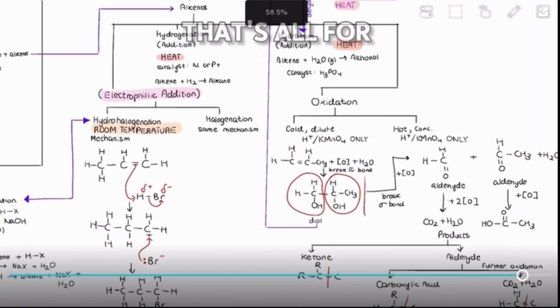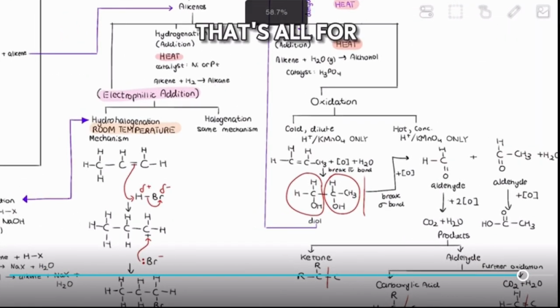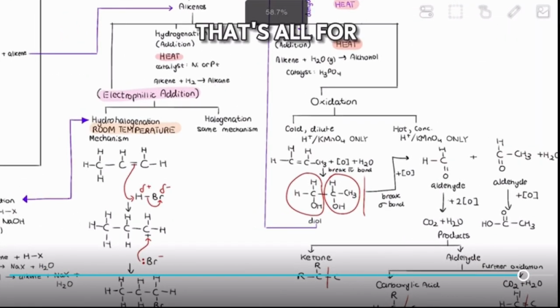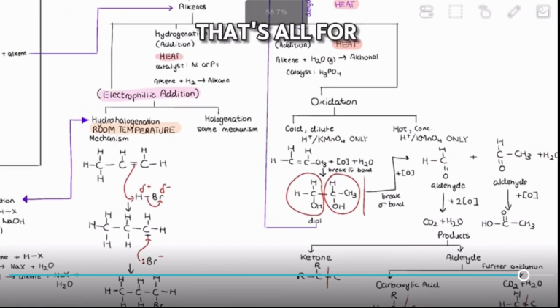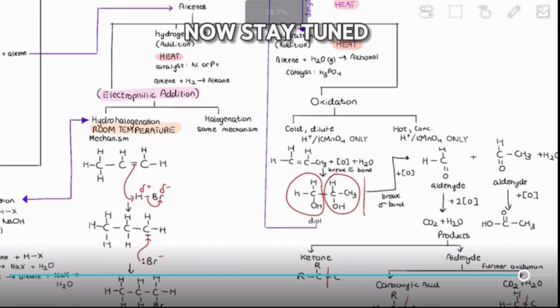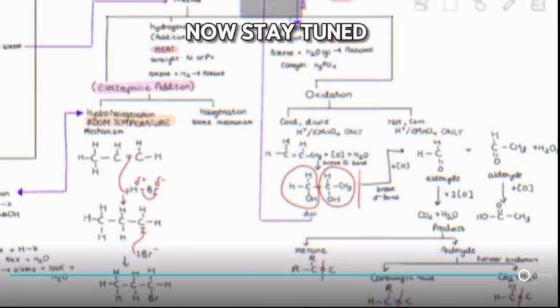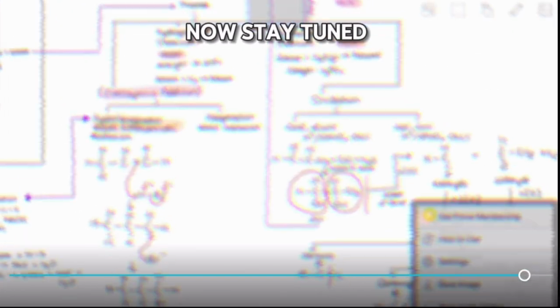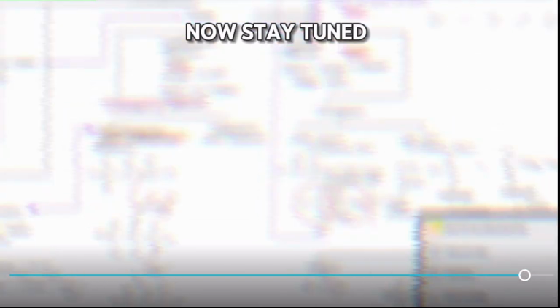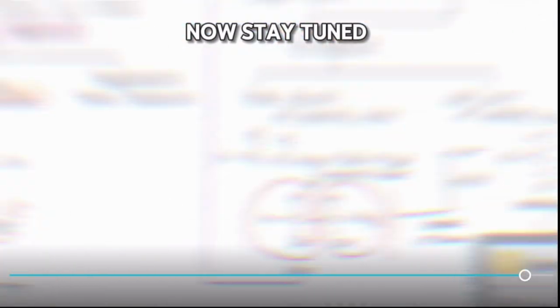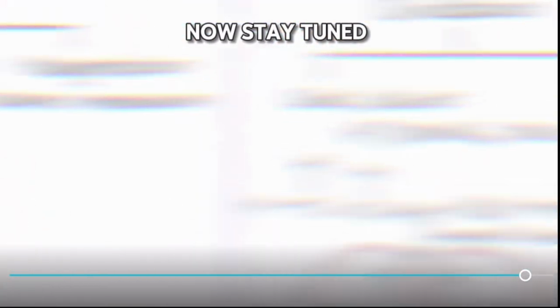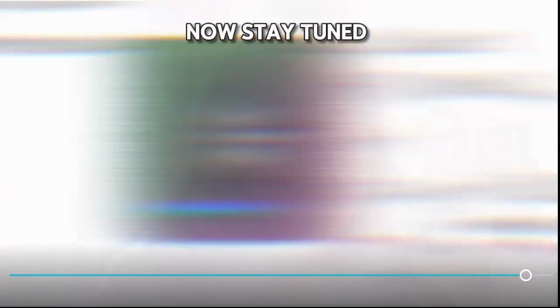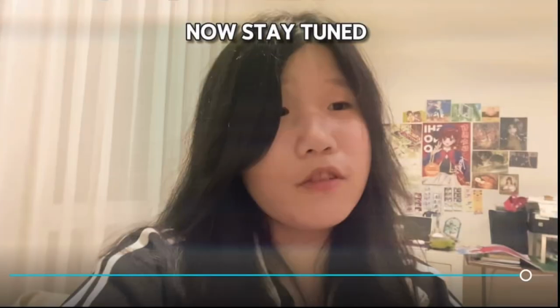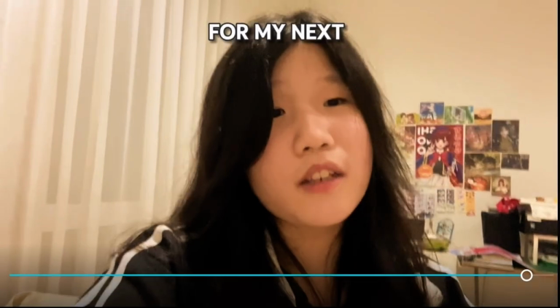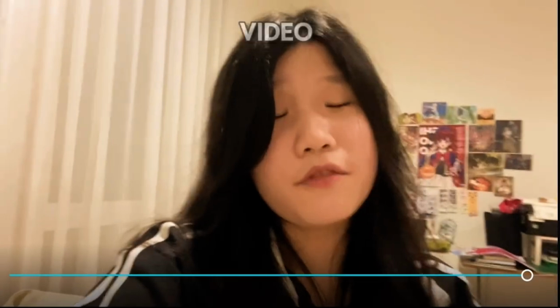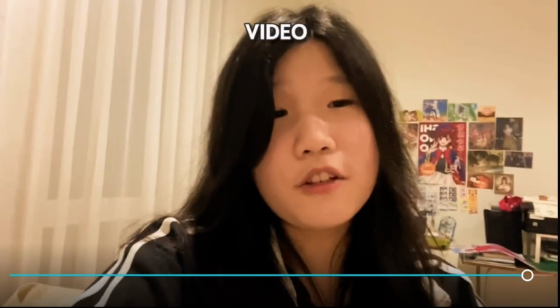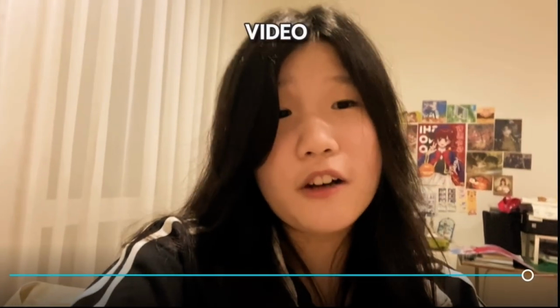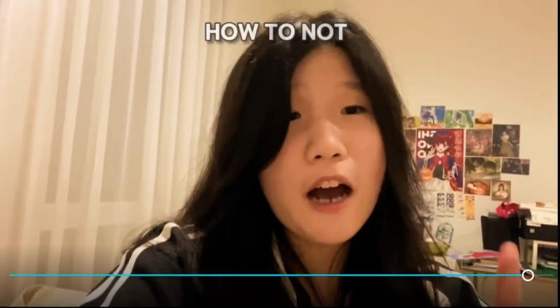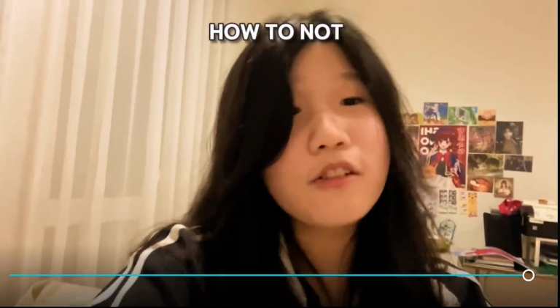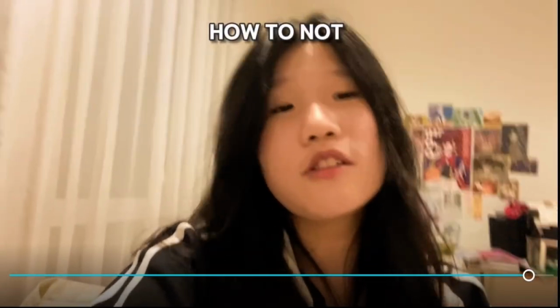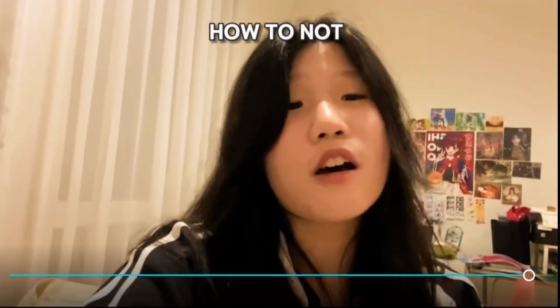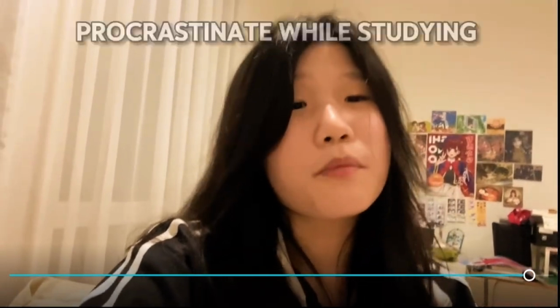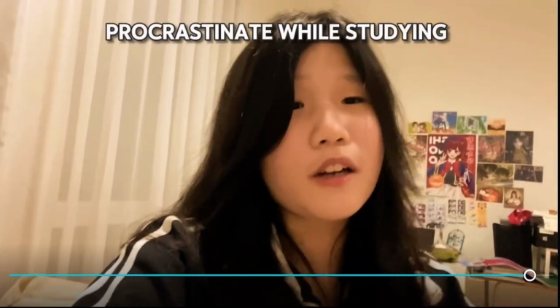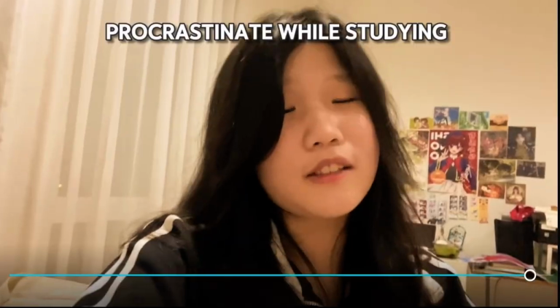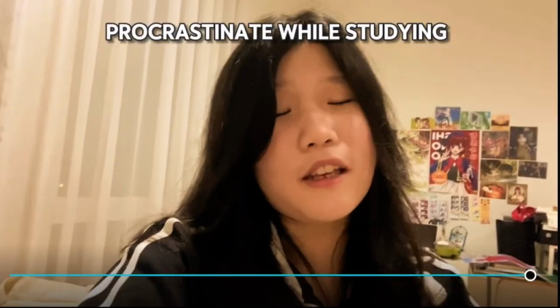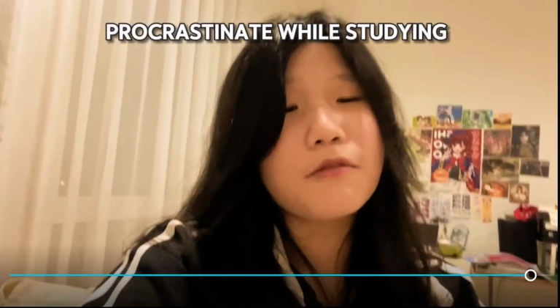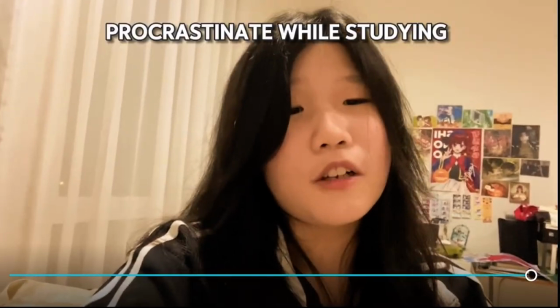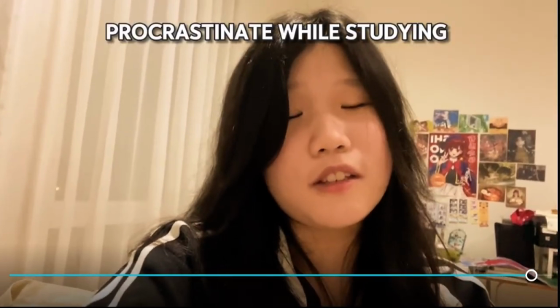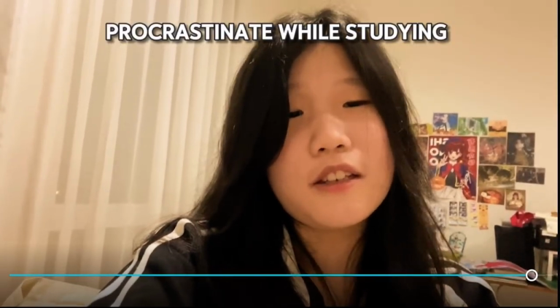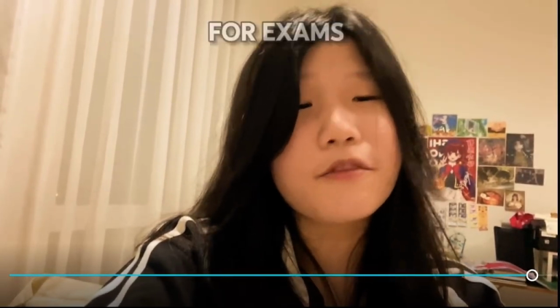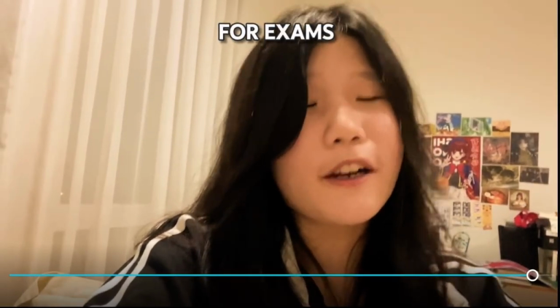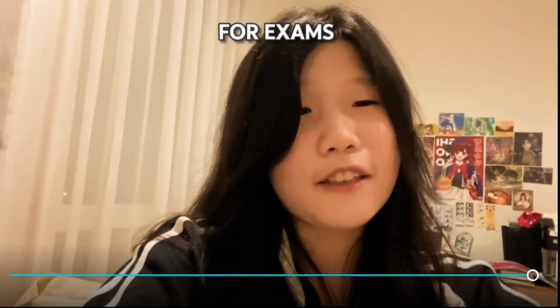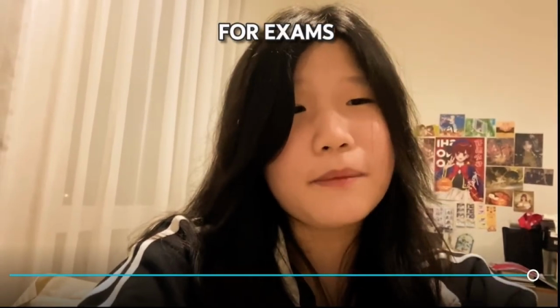That's all for now. Stay tuned for my next video: How to not procrastinate while studying for exams.